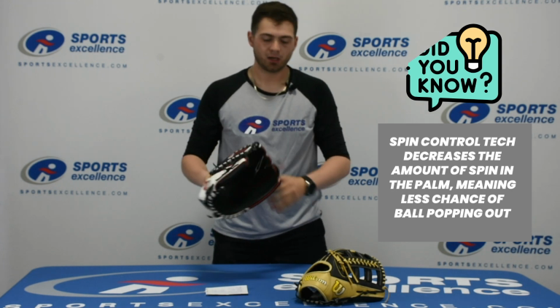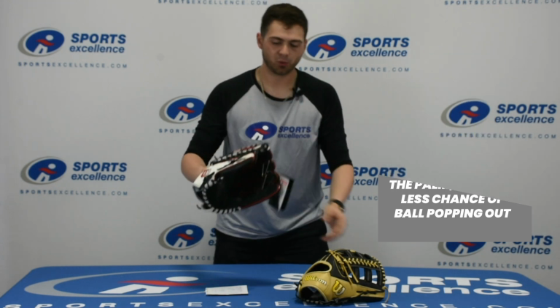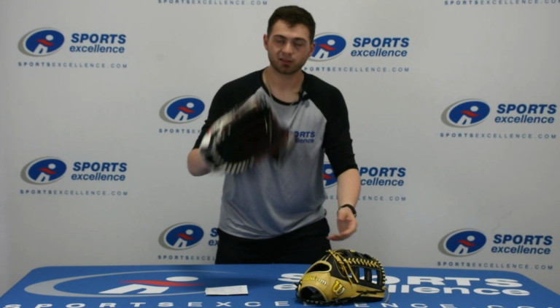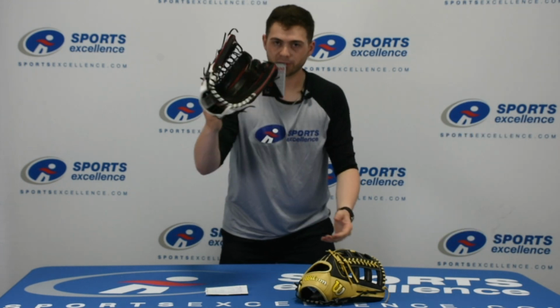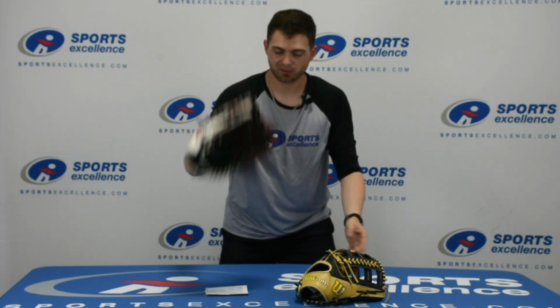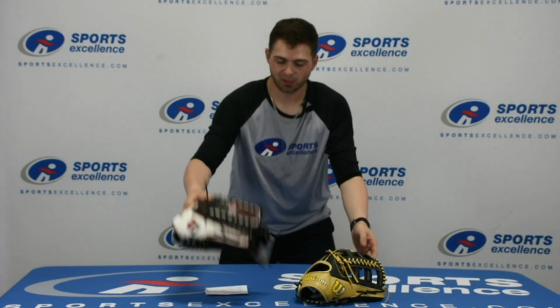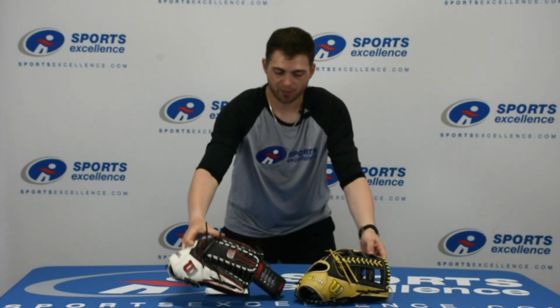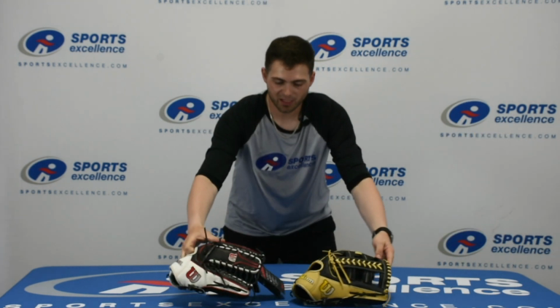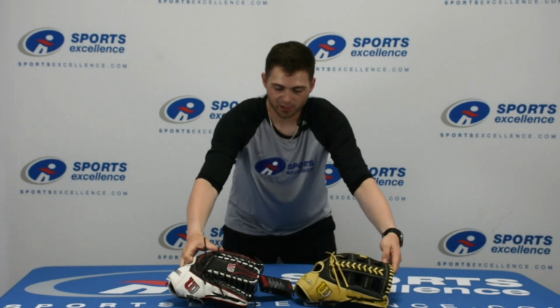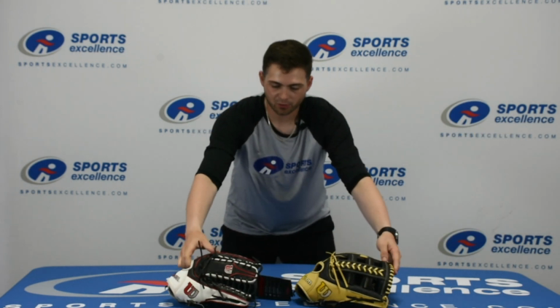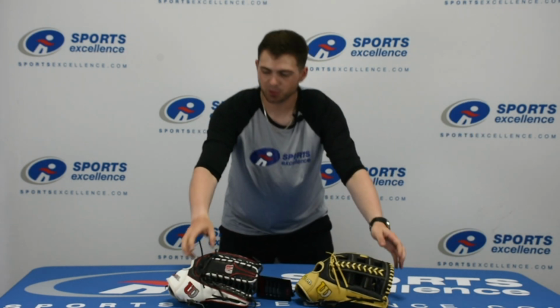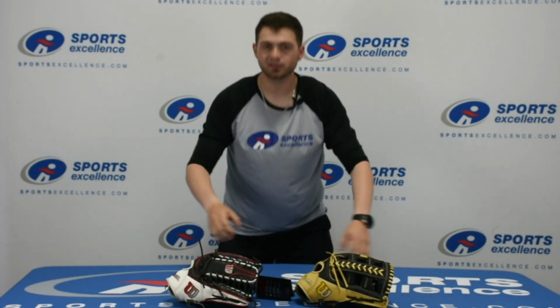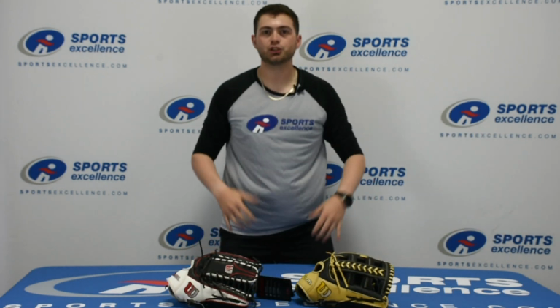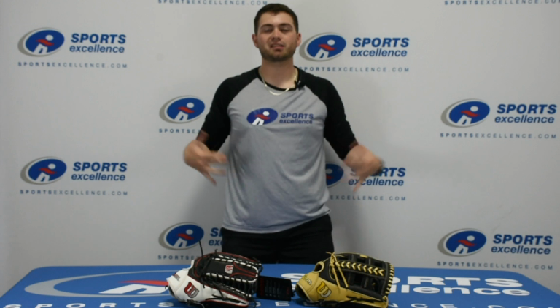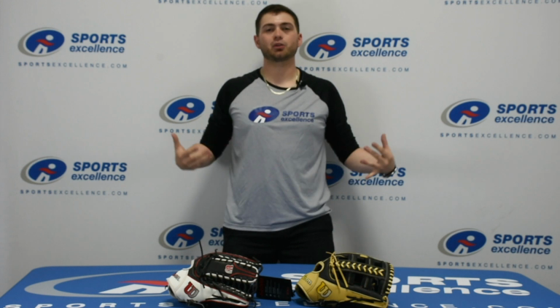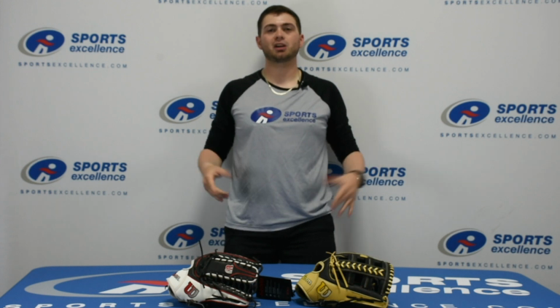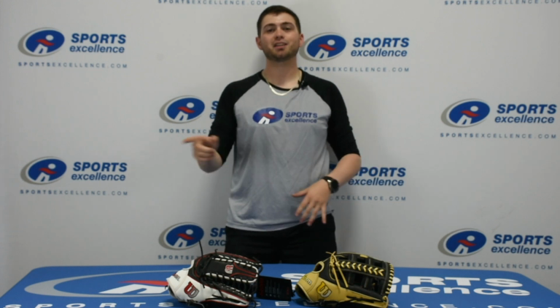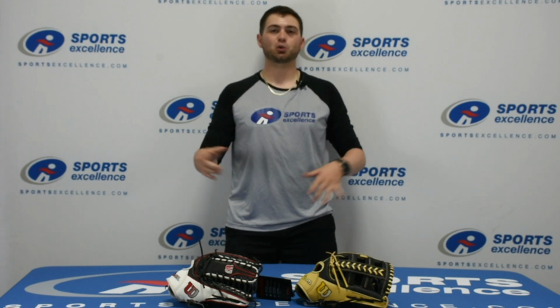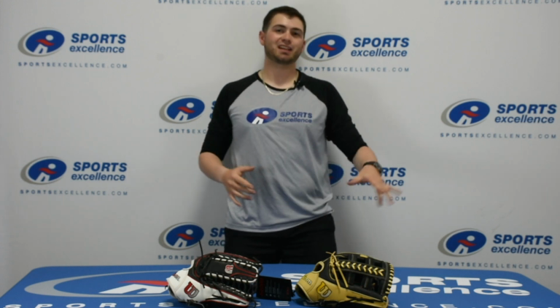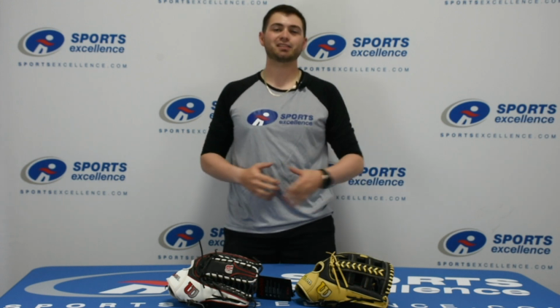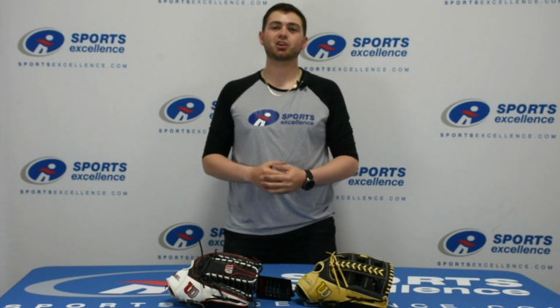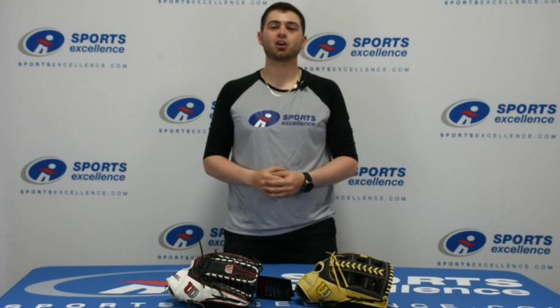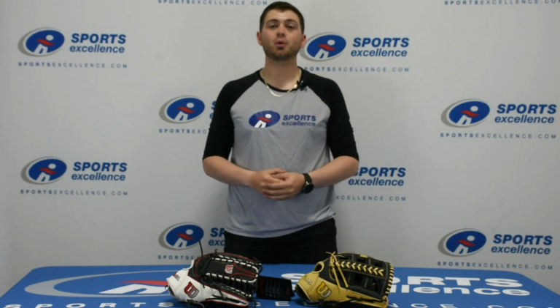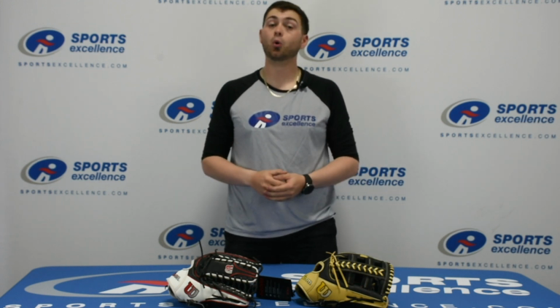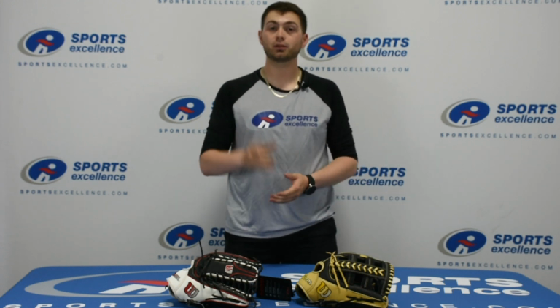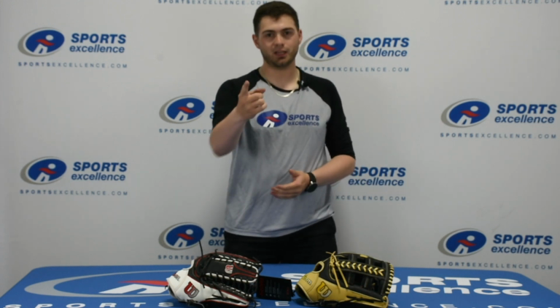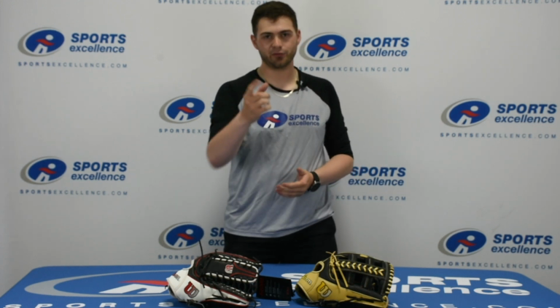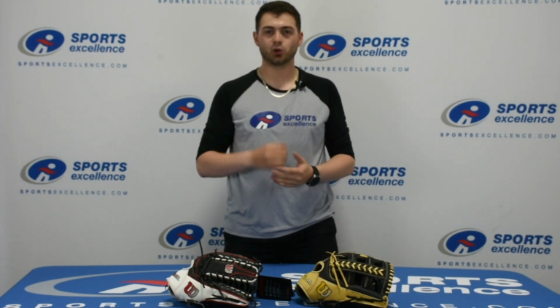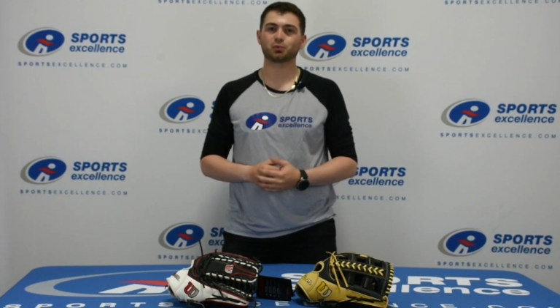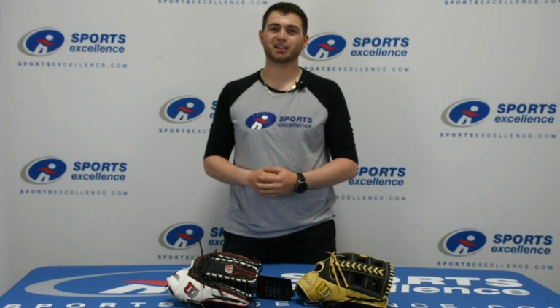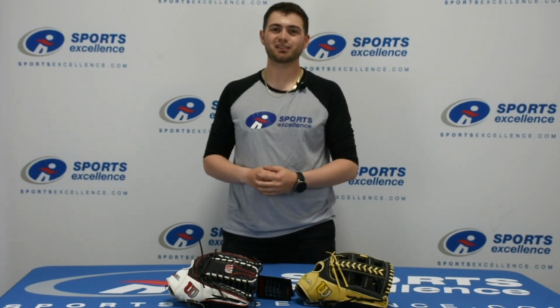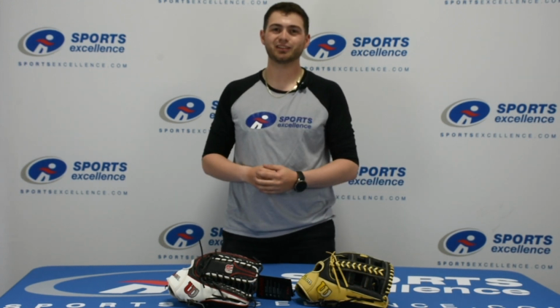Of course, for this glove and many, many other options, check us out online at sportsexcellence.com or any of your local Sports Excellence dealers.